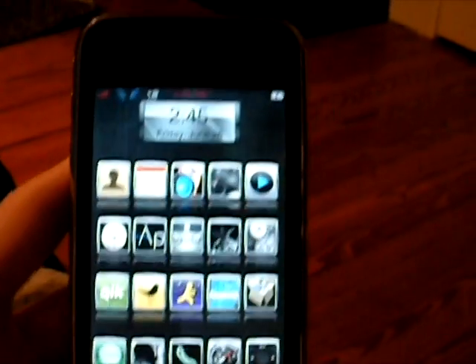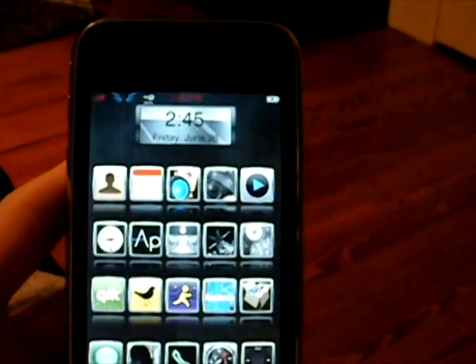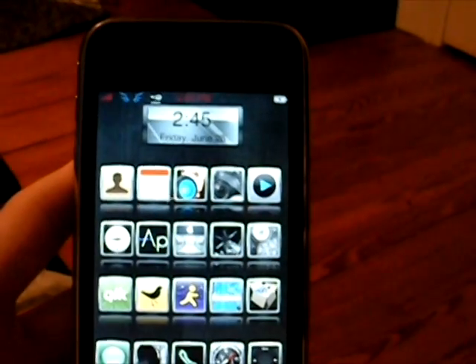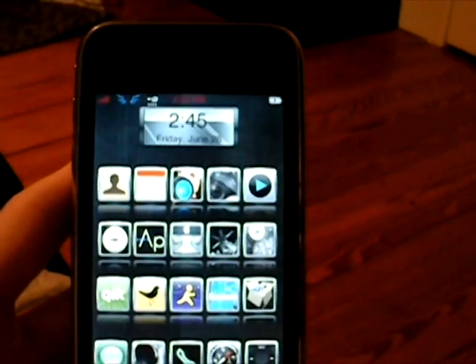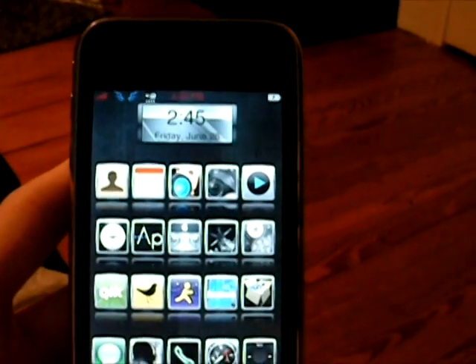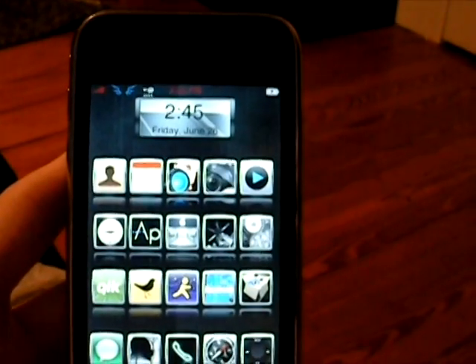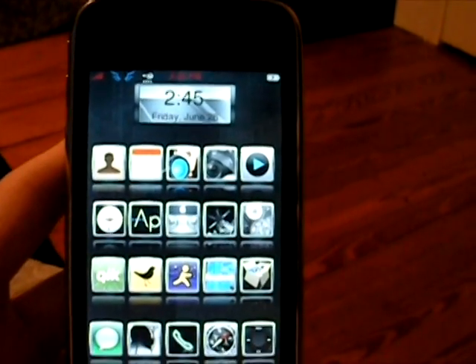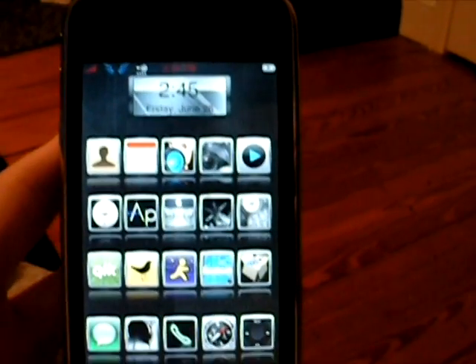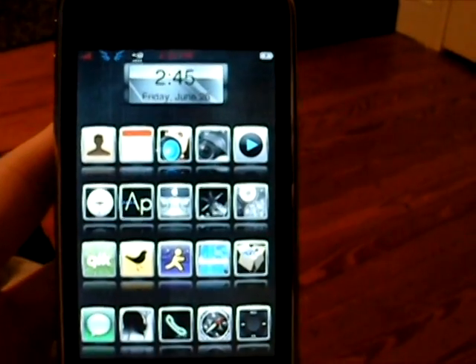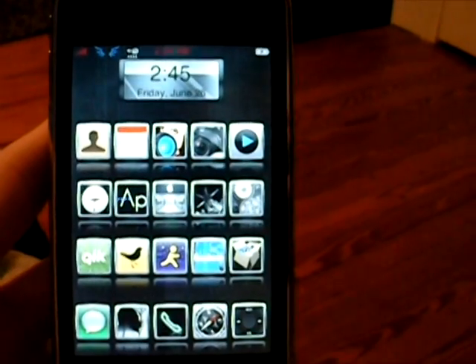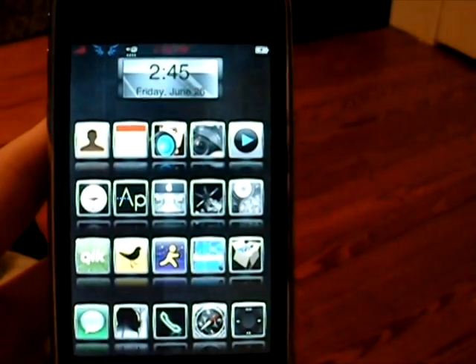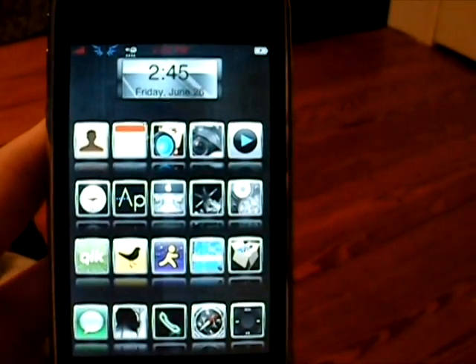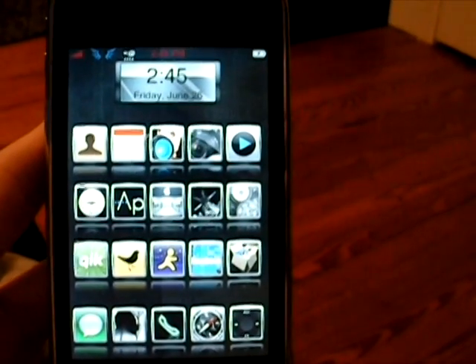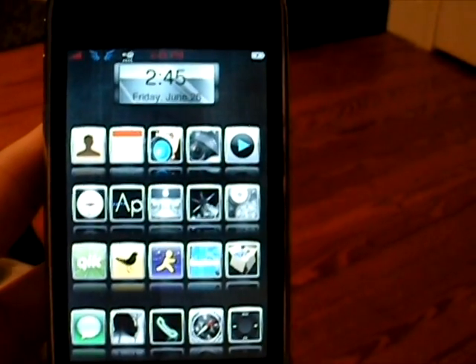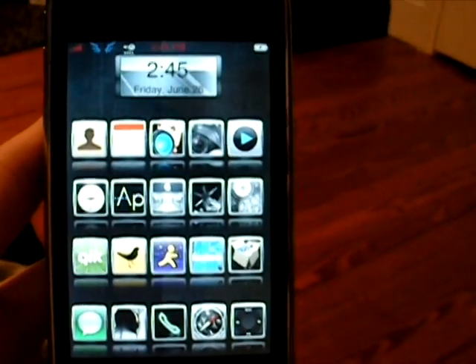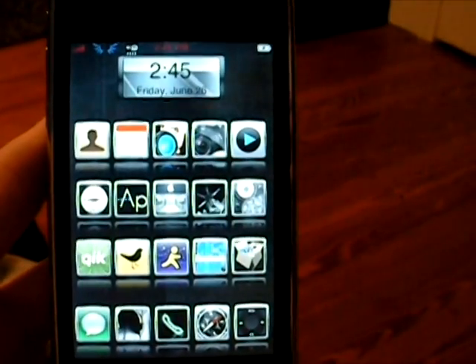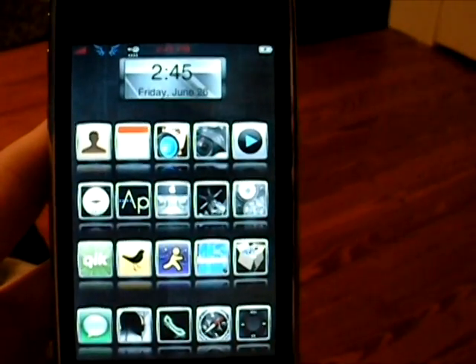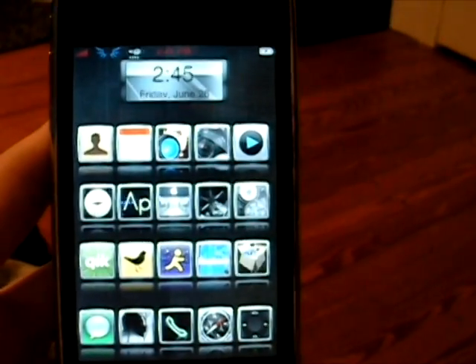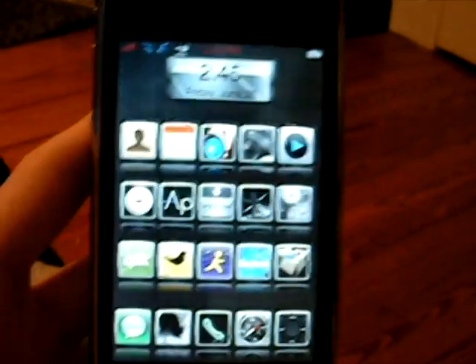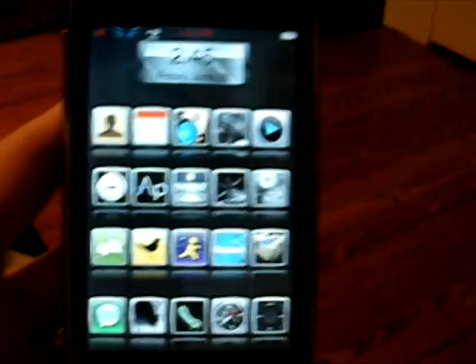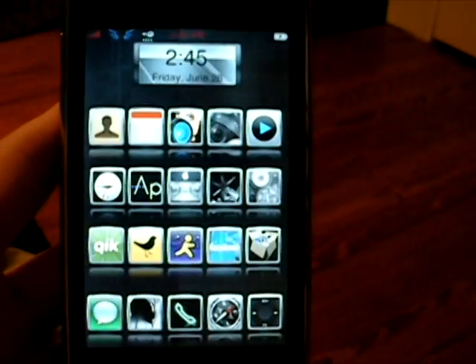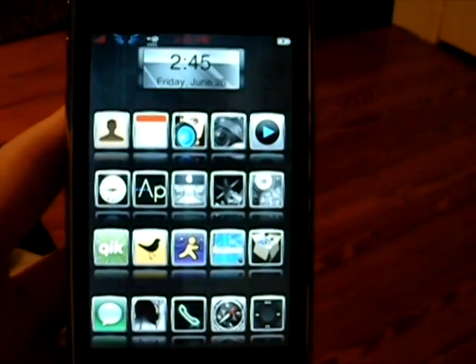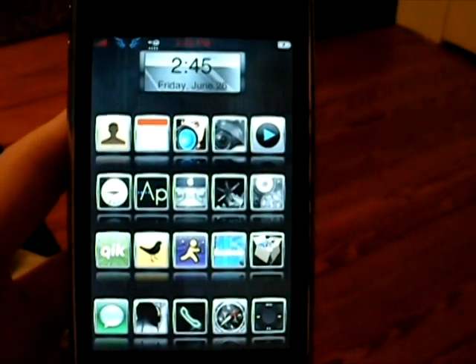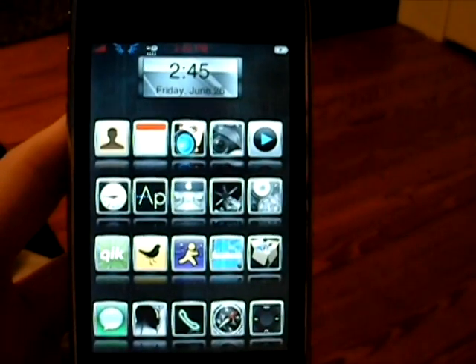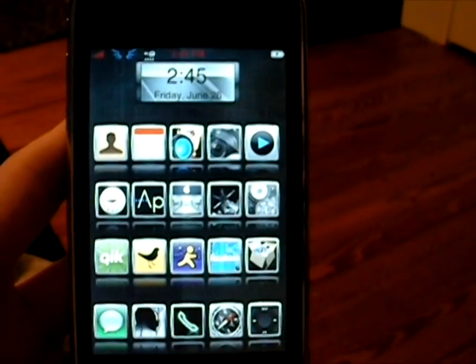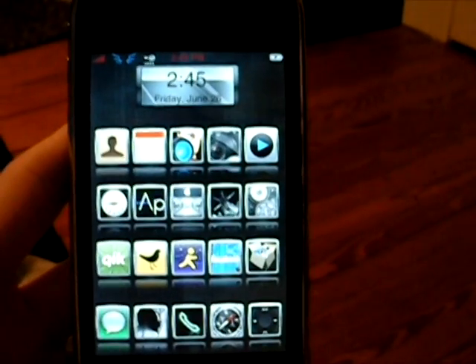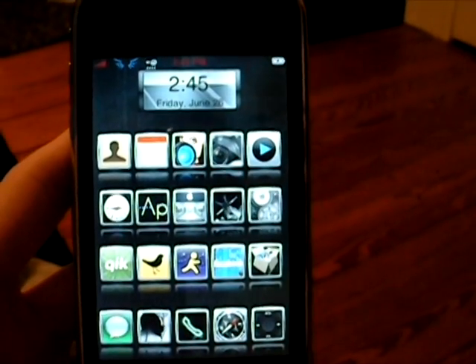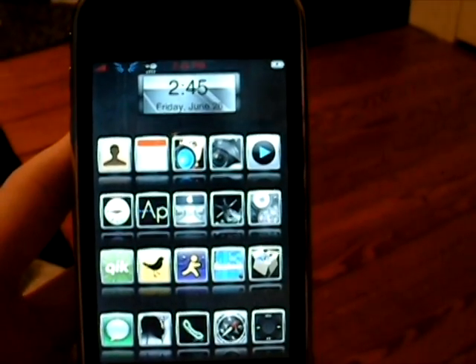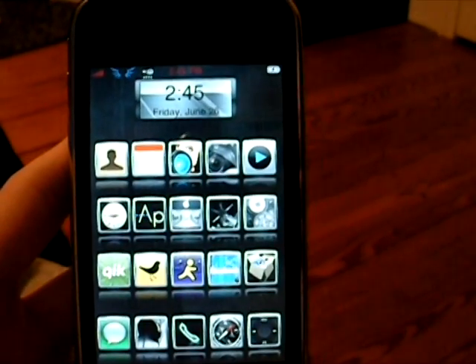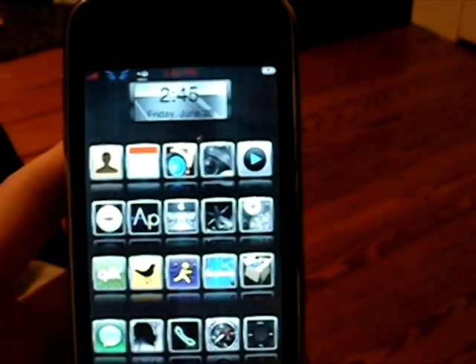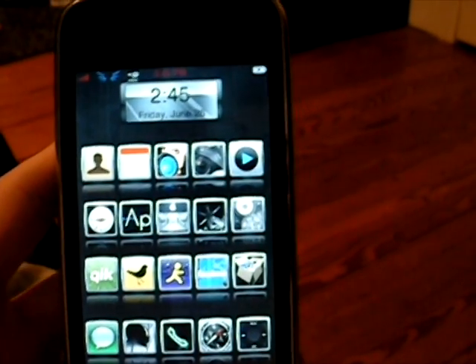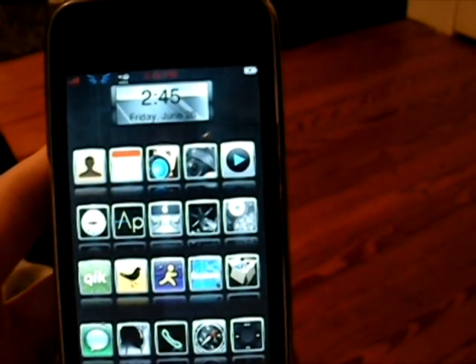Hey guys, what's up? Today I'm here to show you how to get tethering on the iPhone 3G 3.0 firmware.